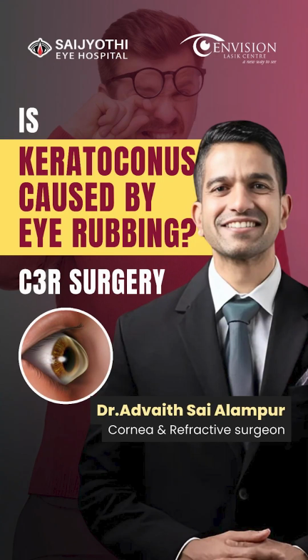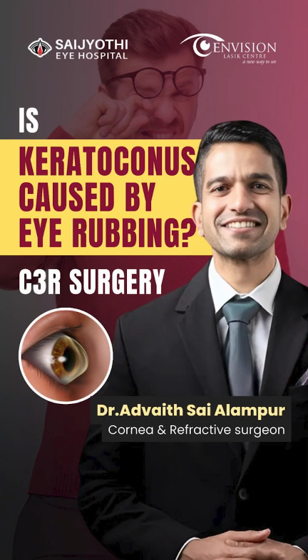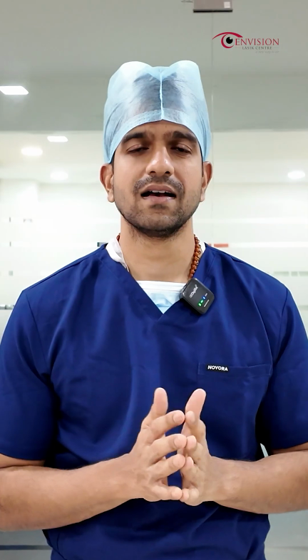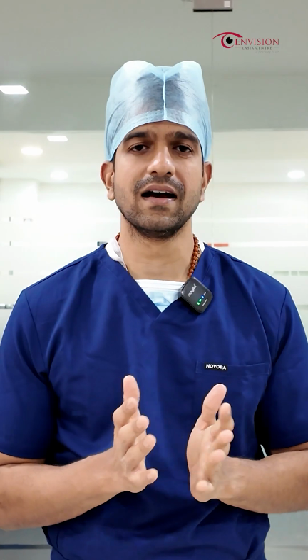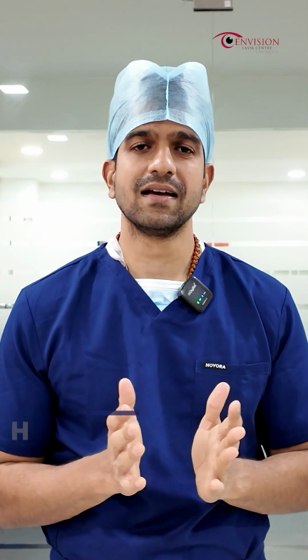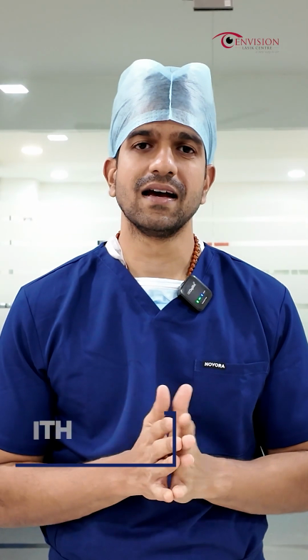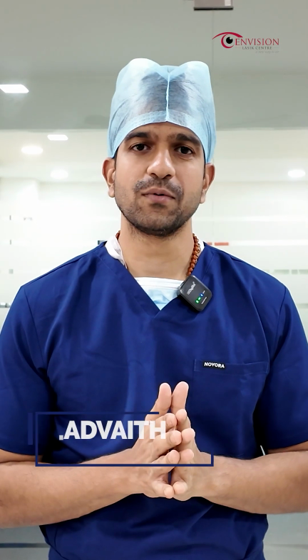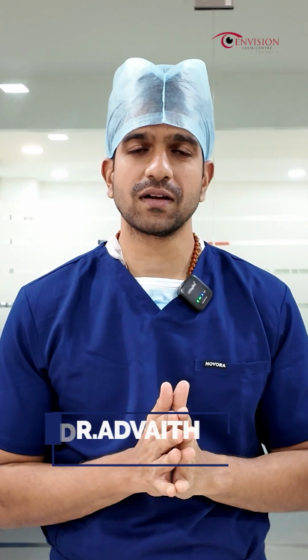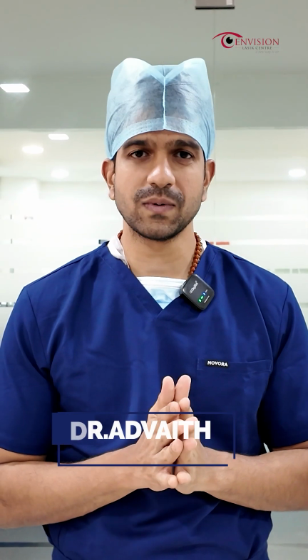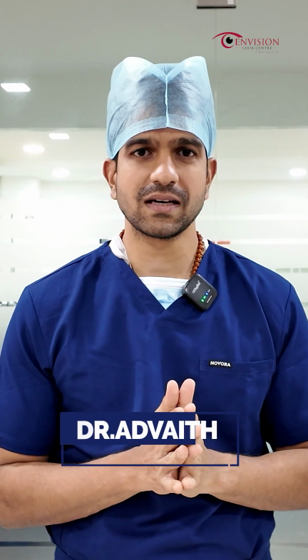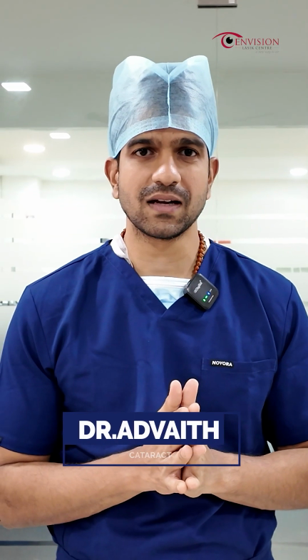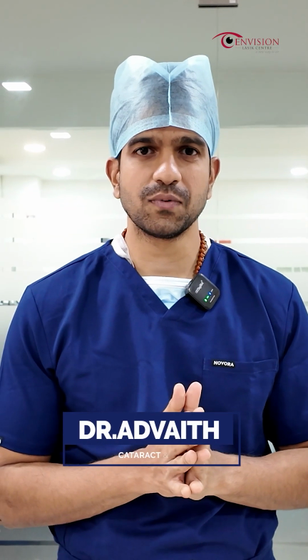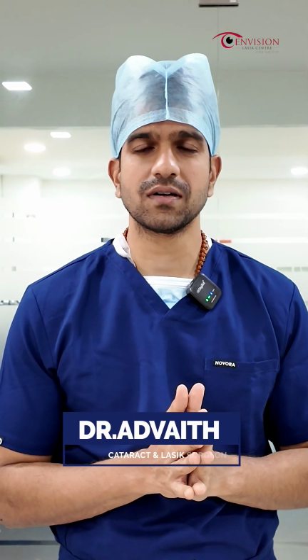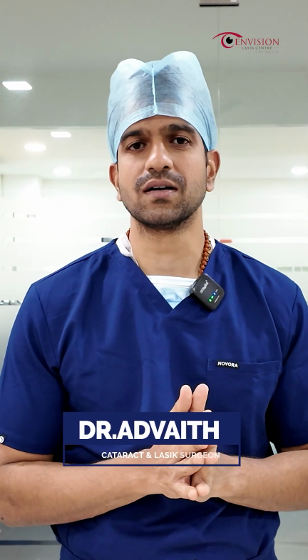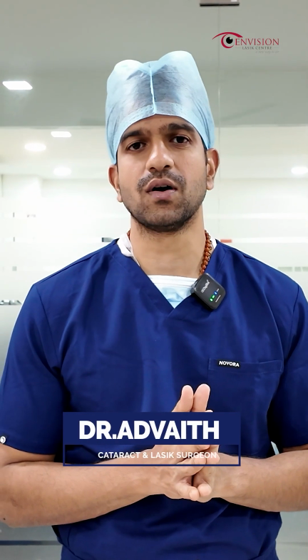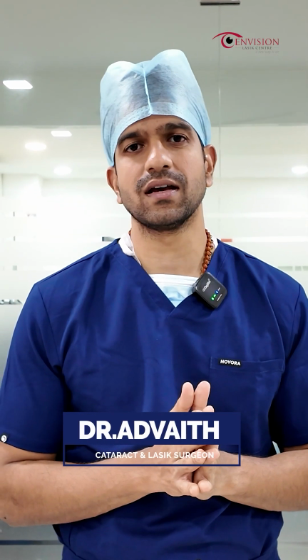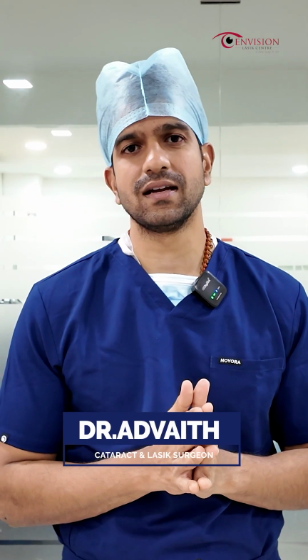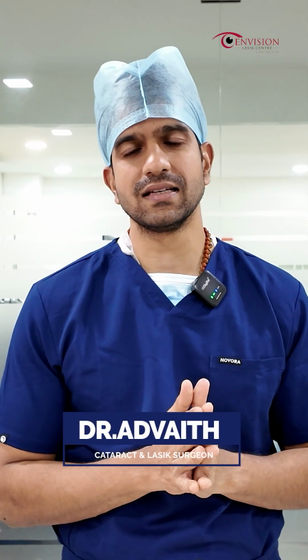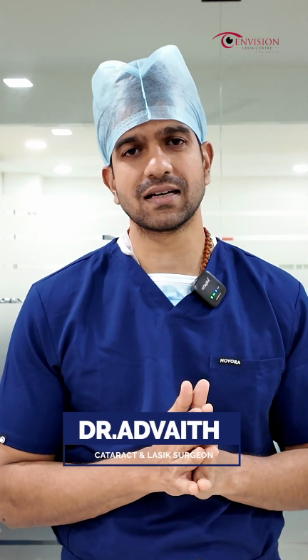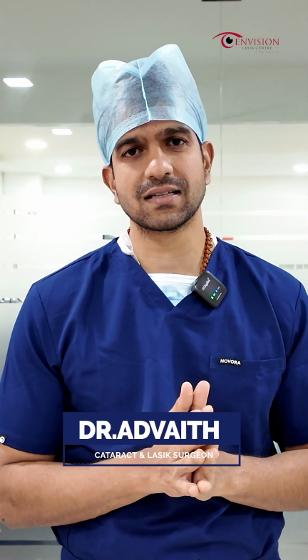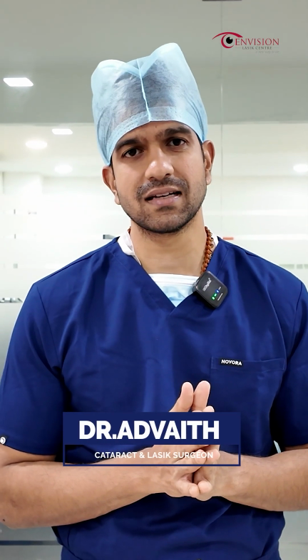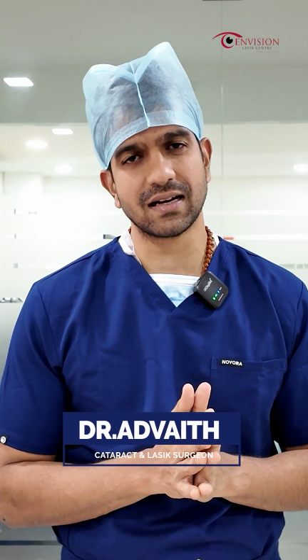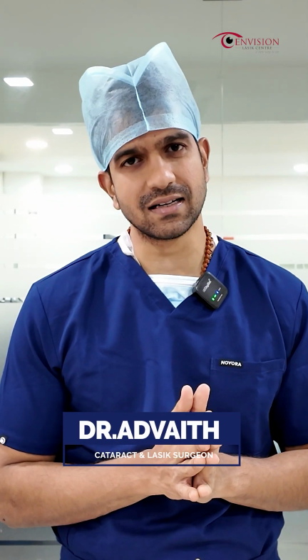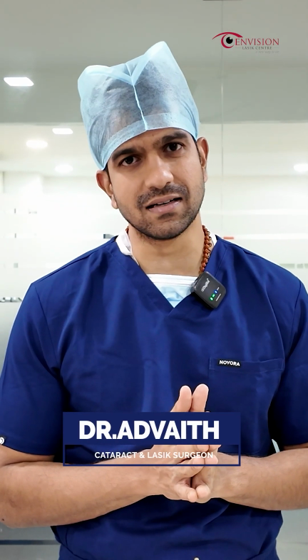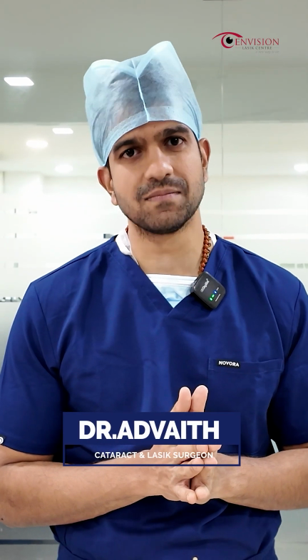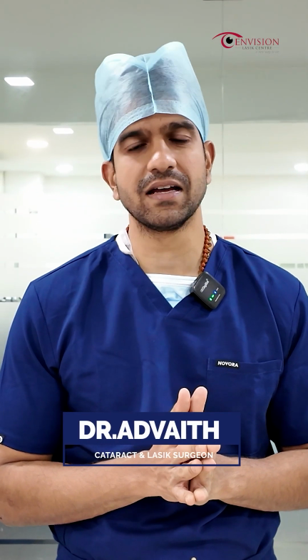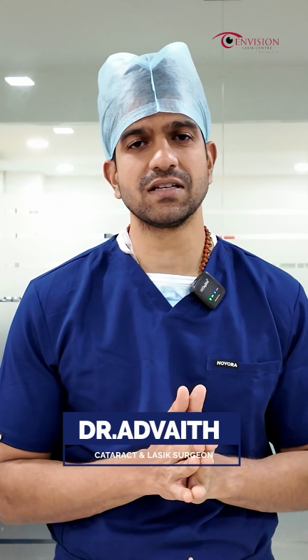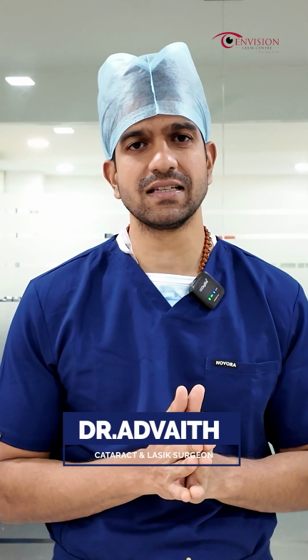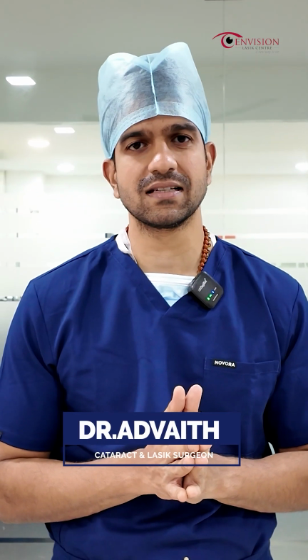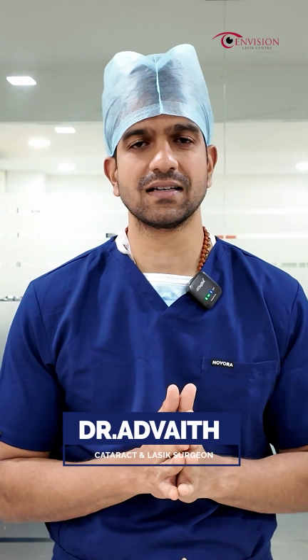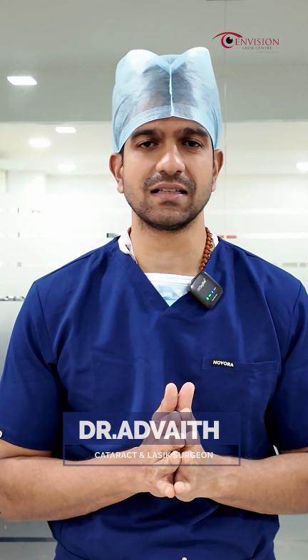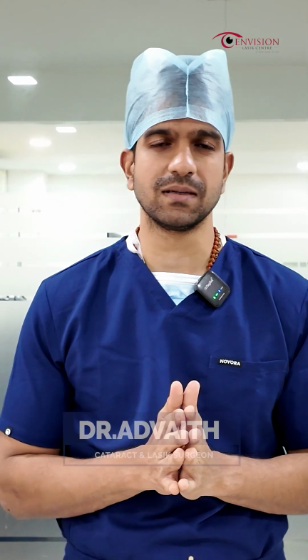Hi, I am Dr. Advait Sai Alampur, Konya and LASIK Consultant at Envision LASIK Centre in Hyderabad.